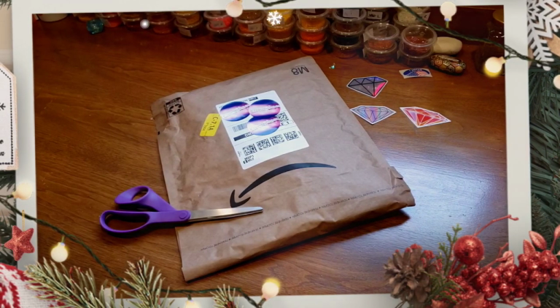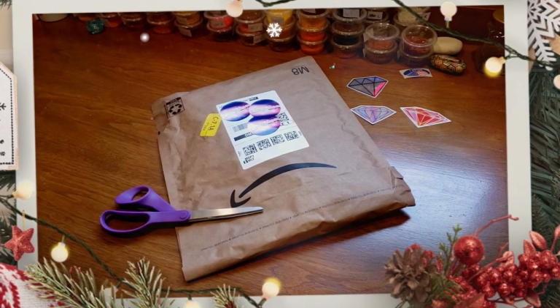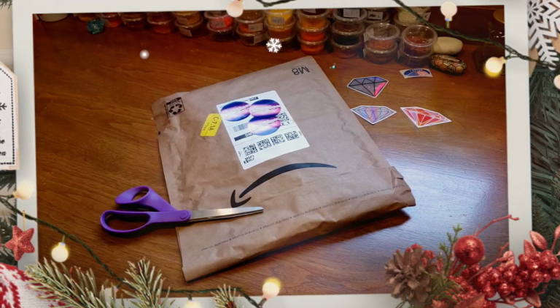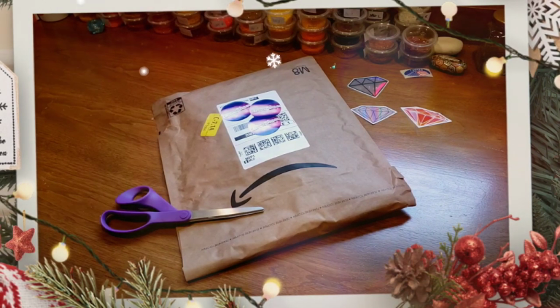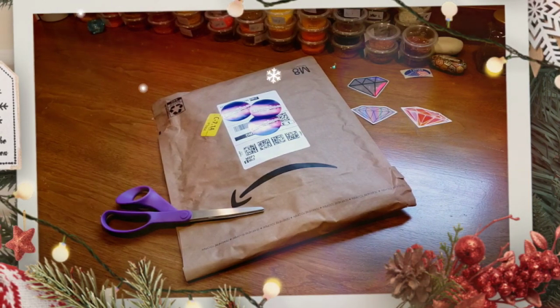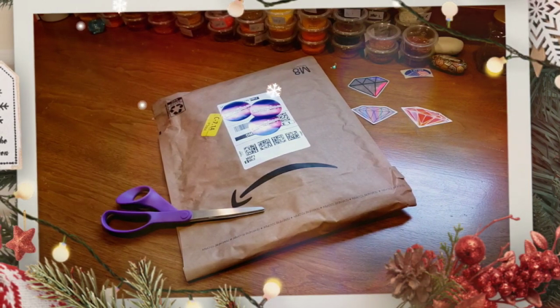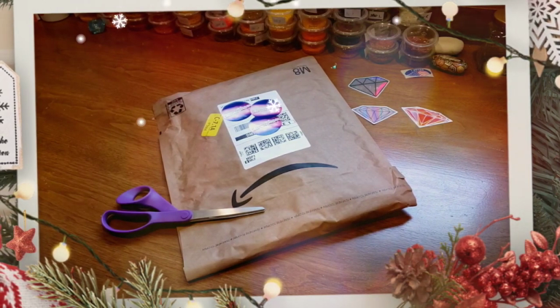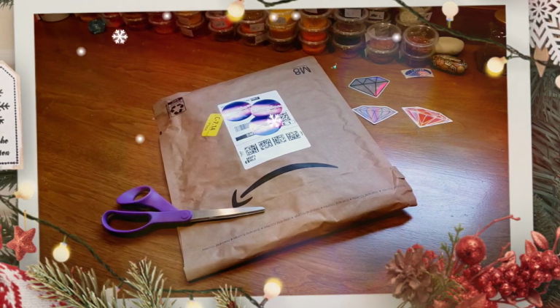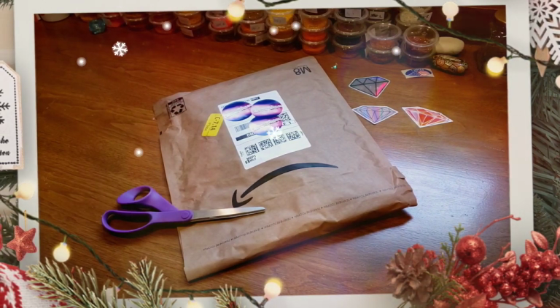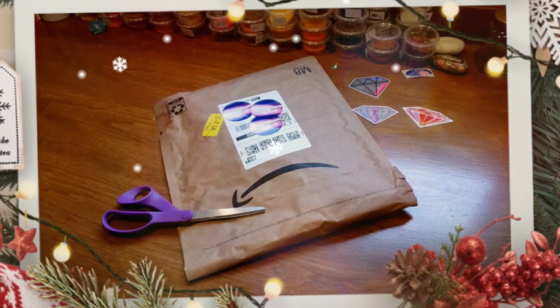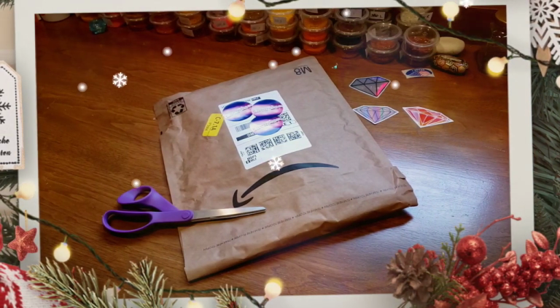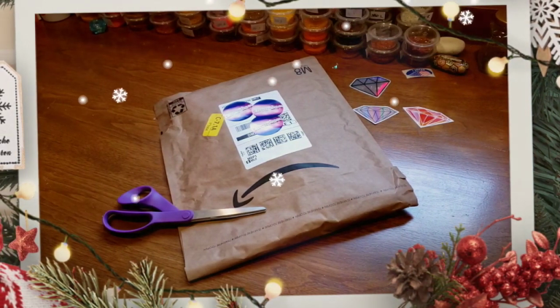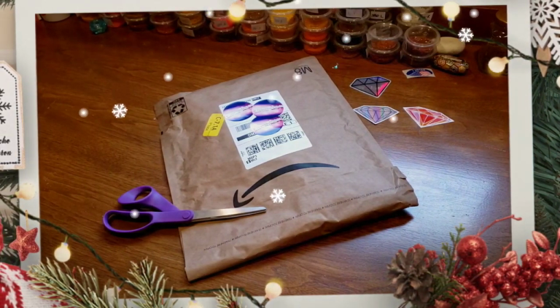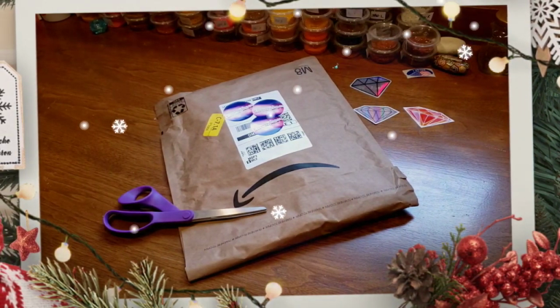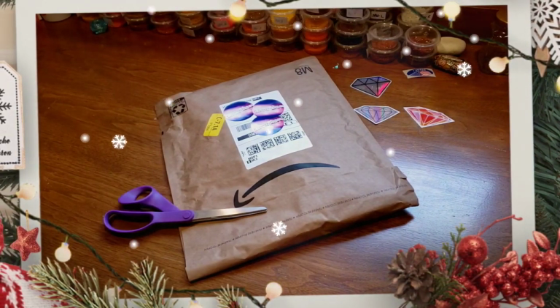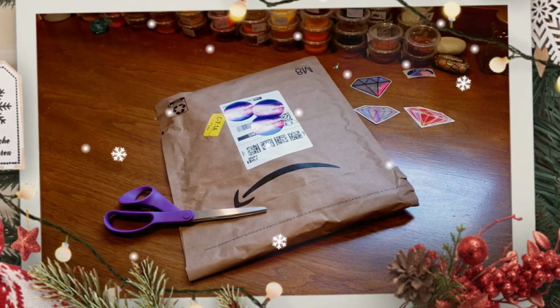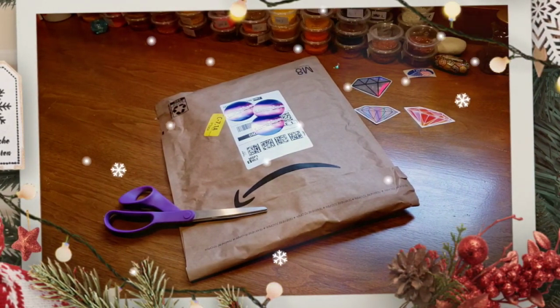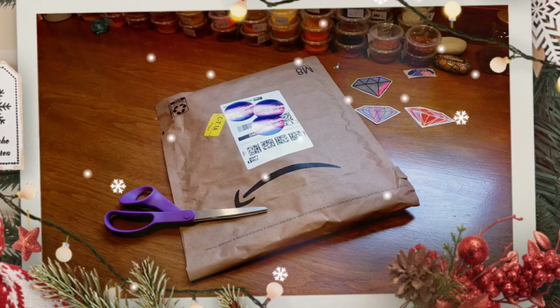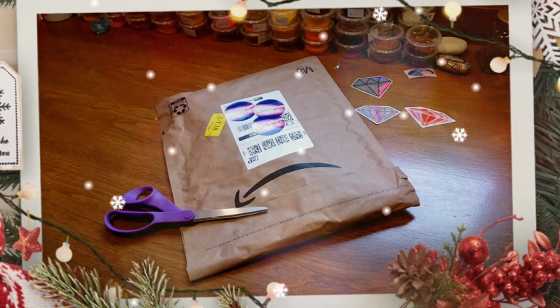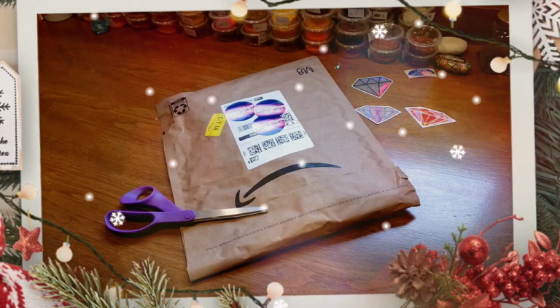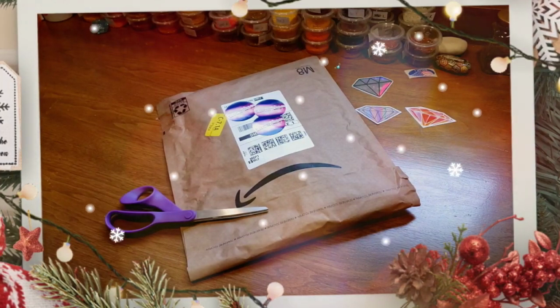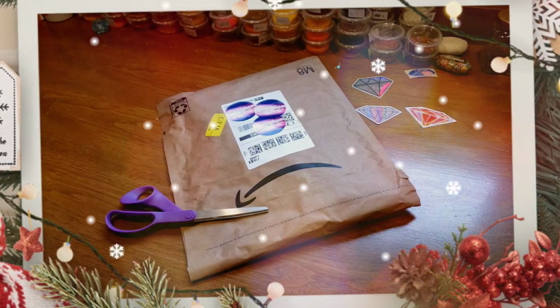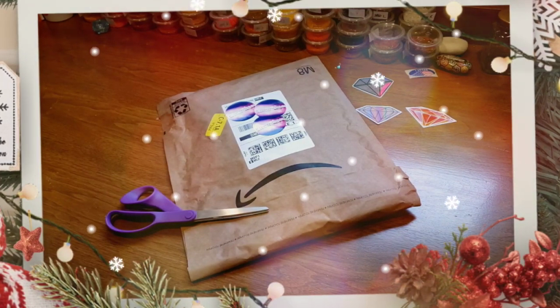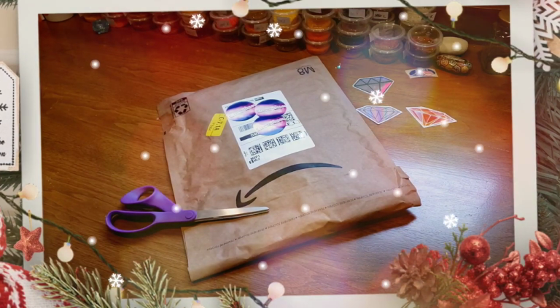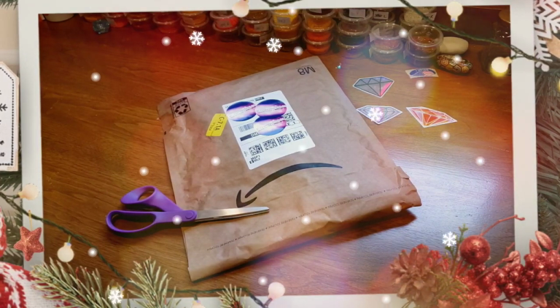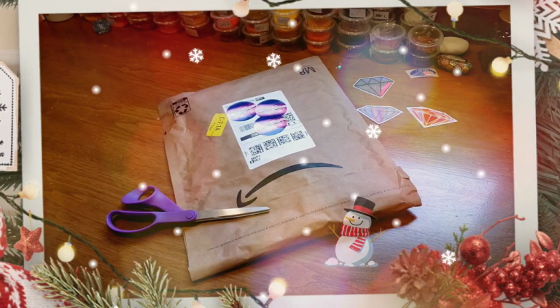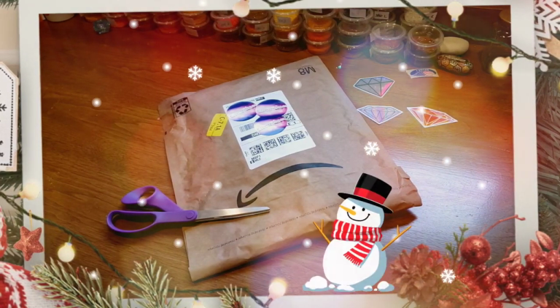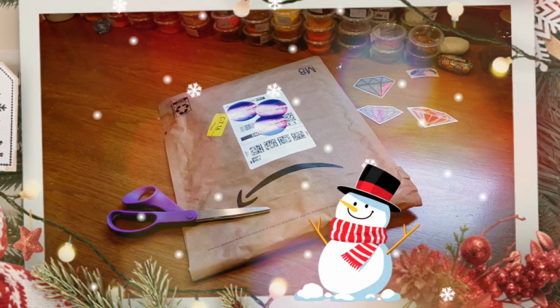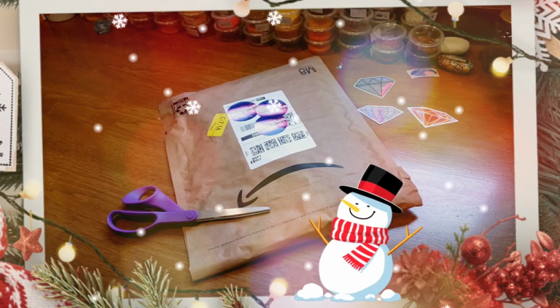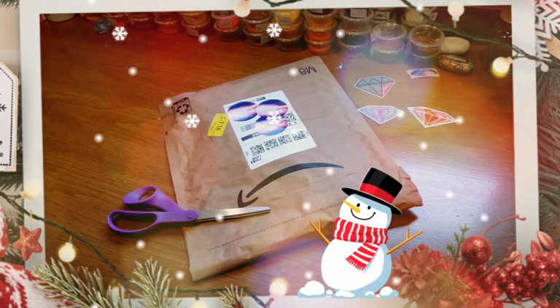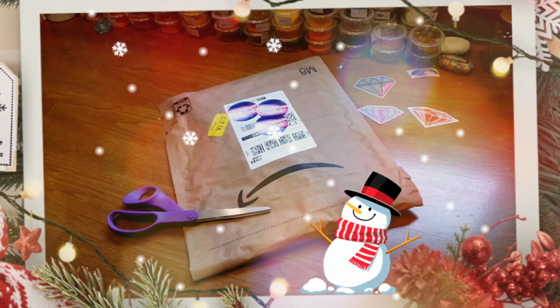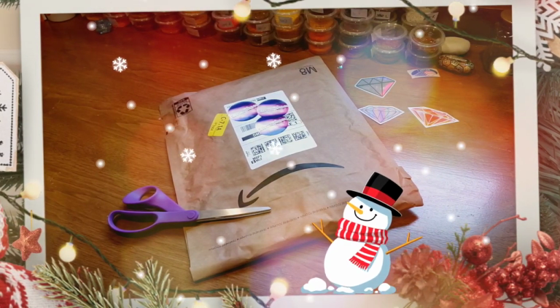Hi everybody! This is Kim from K-Diamond Paints and welcome to December!